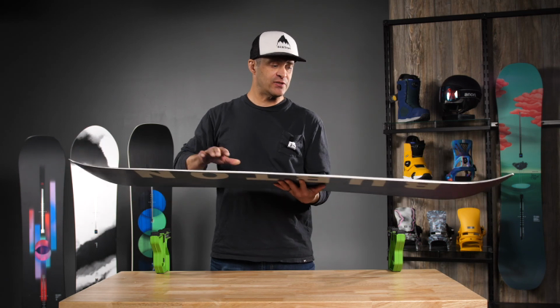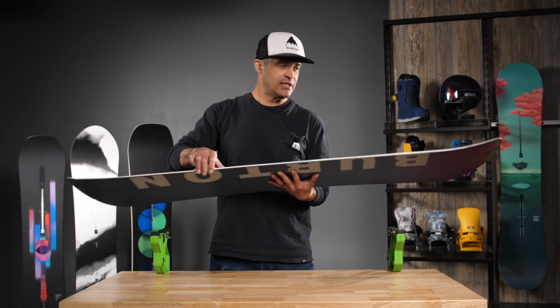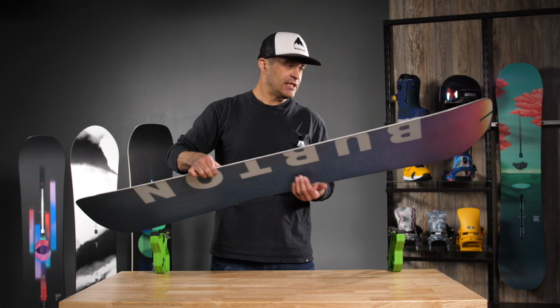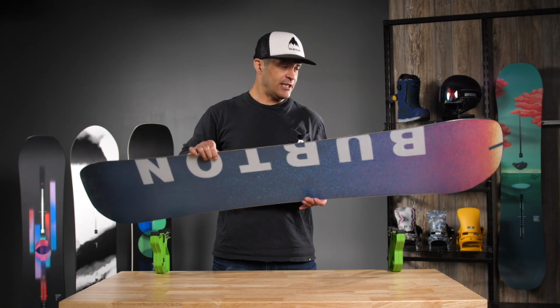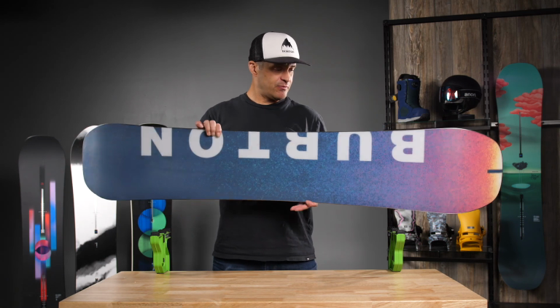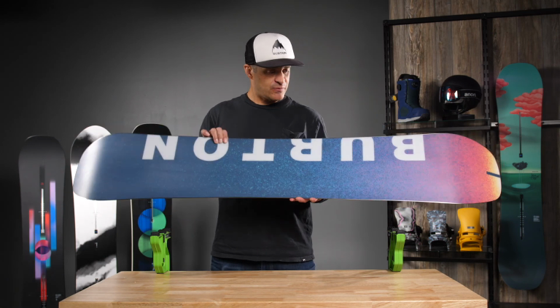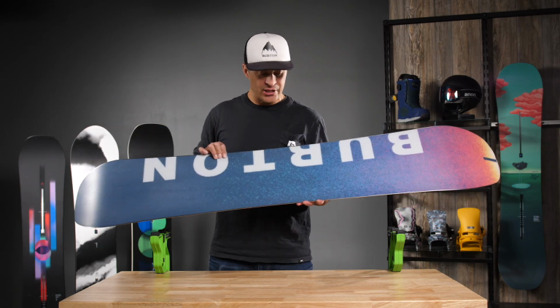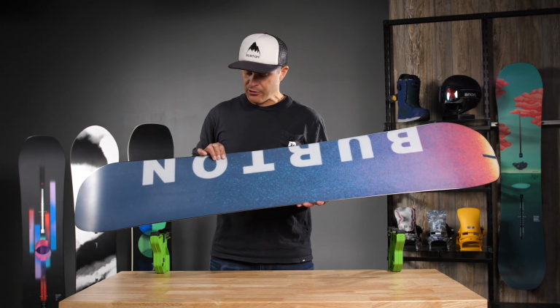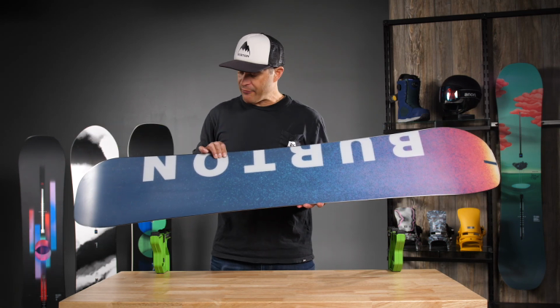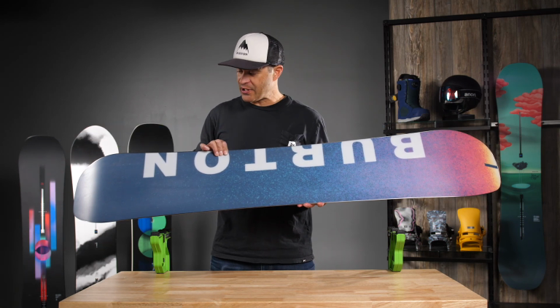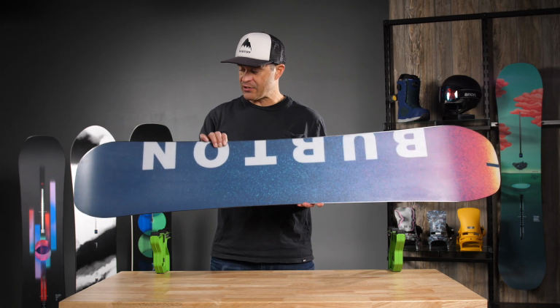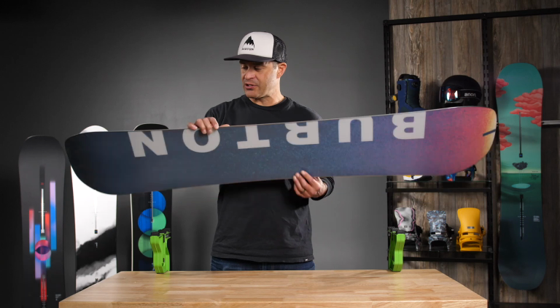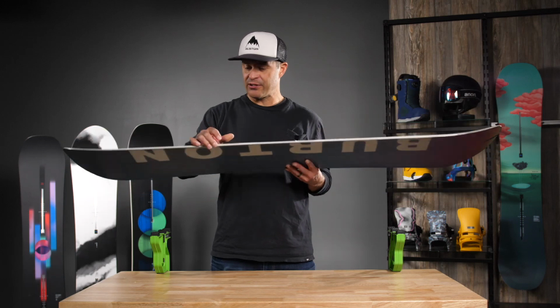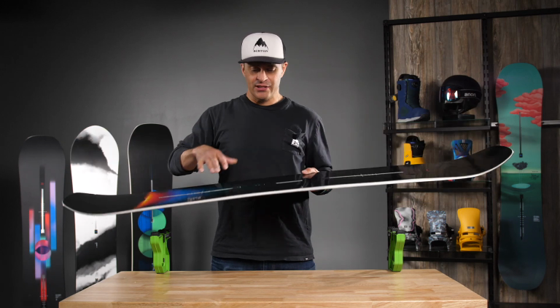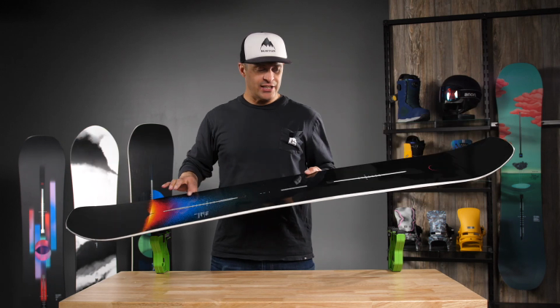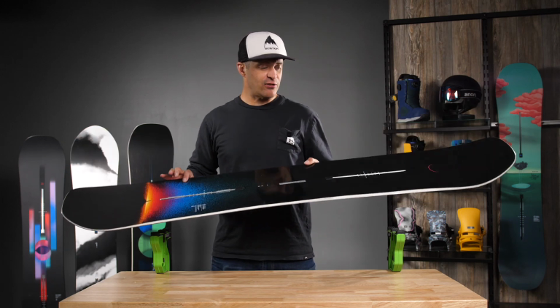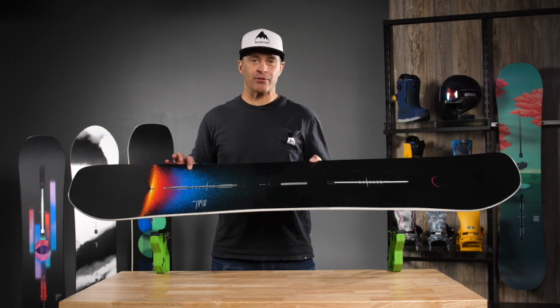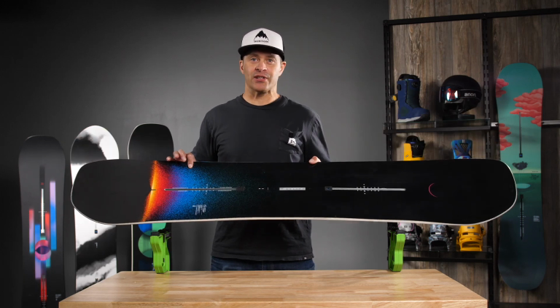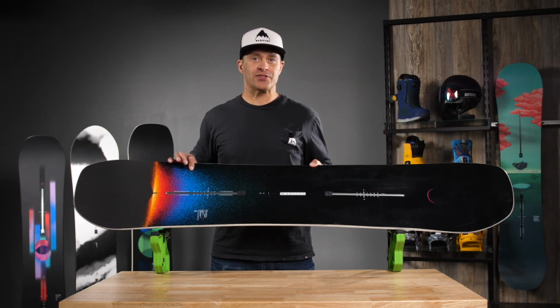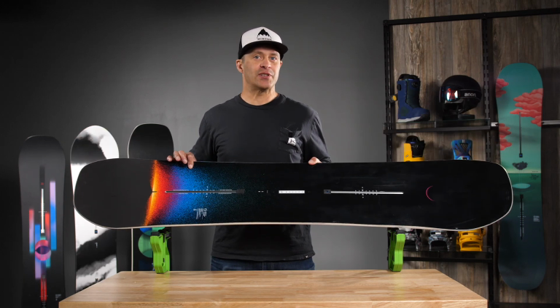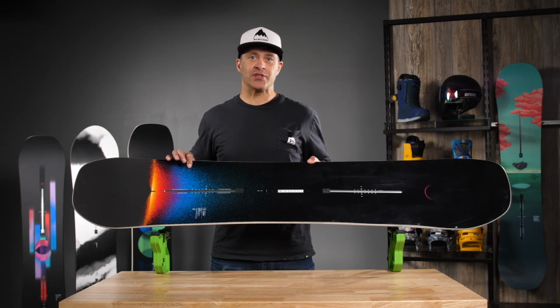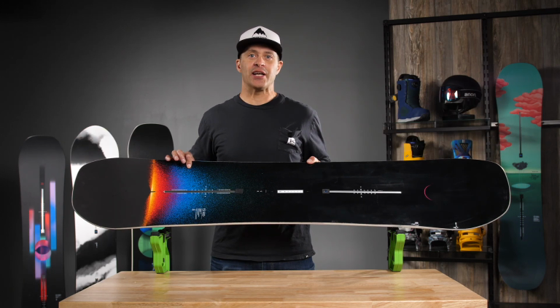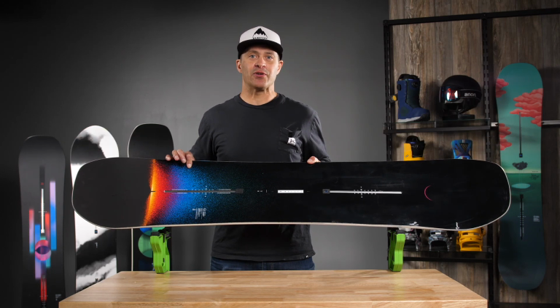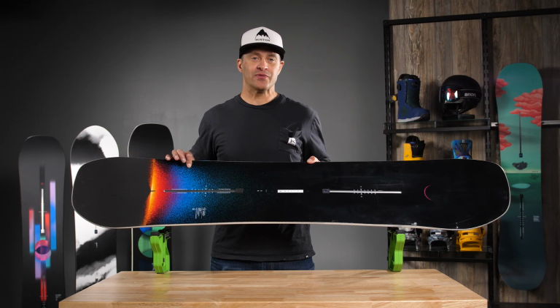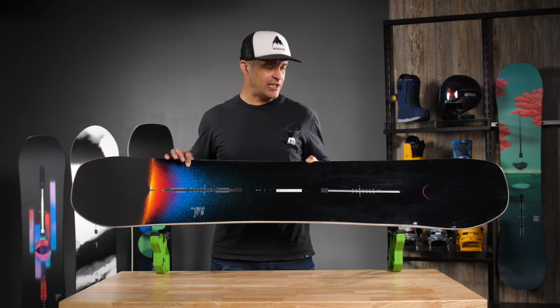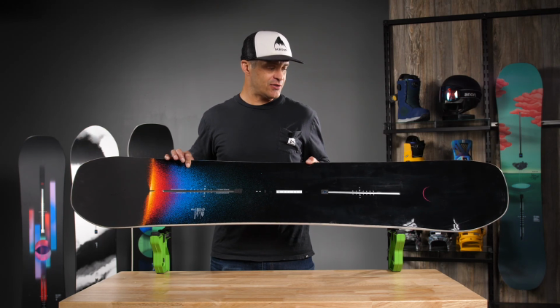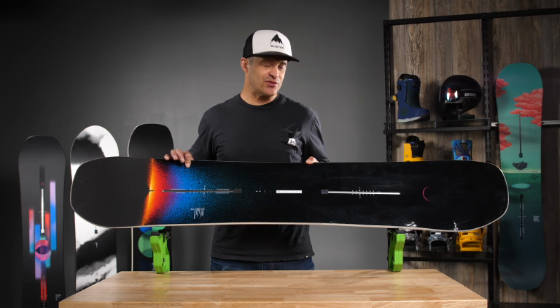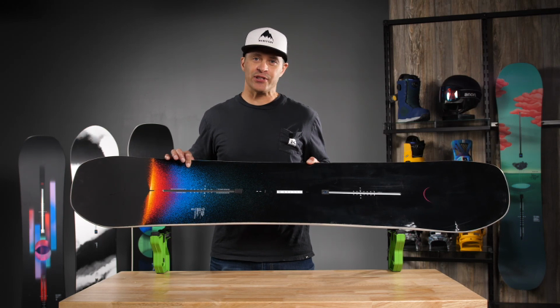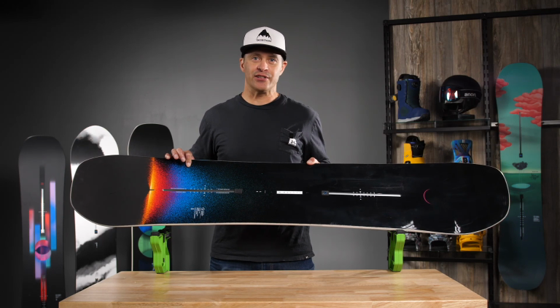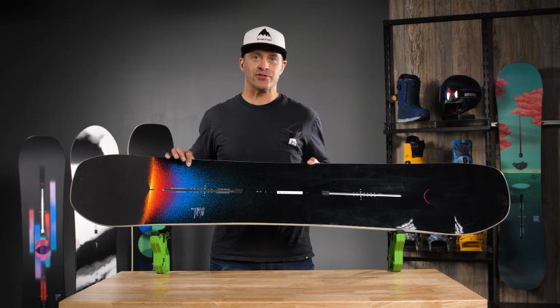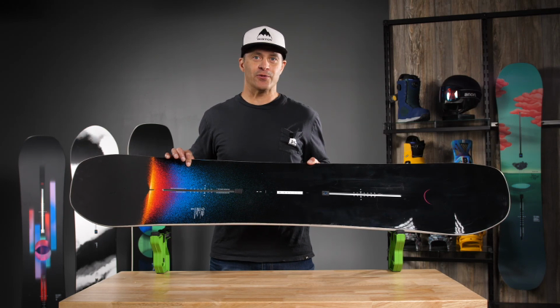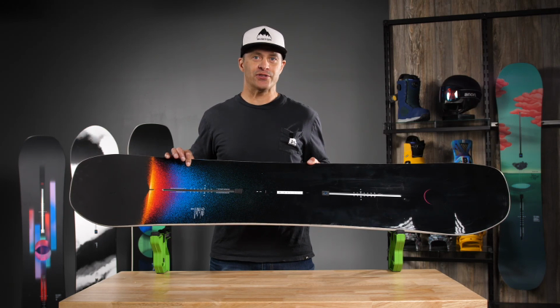Killer graphics on it this year. Can't go wrong with the Custom. It comes in camber, just as the way any good snowboard should.